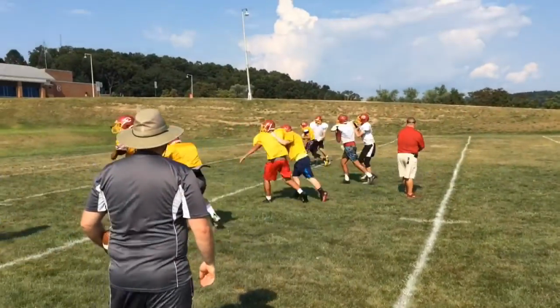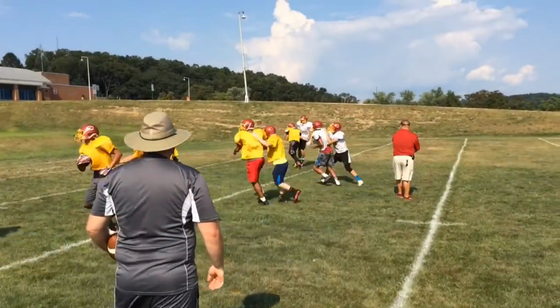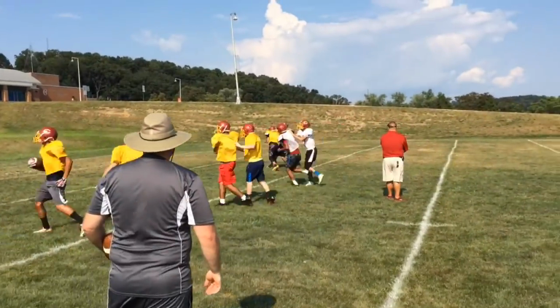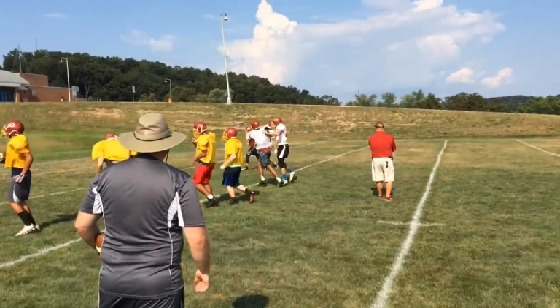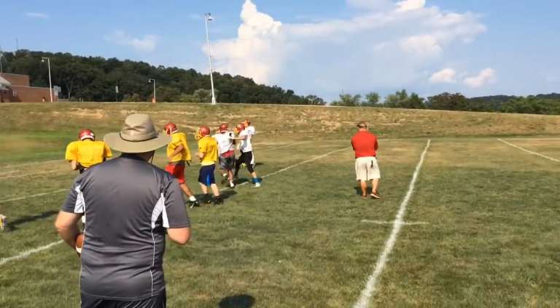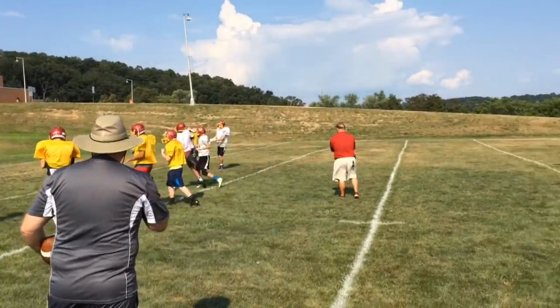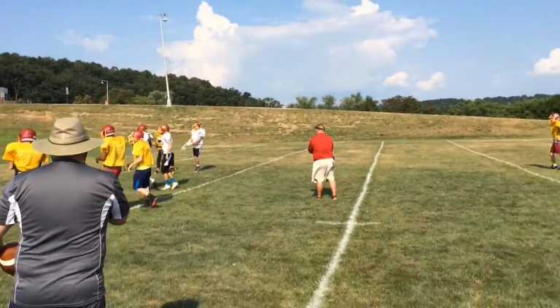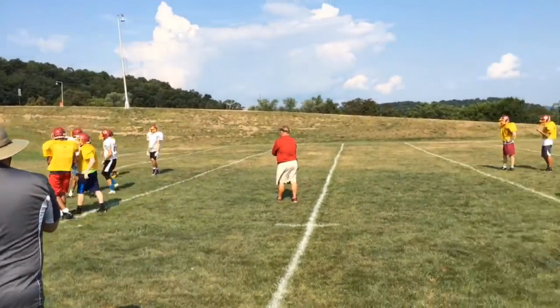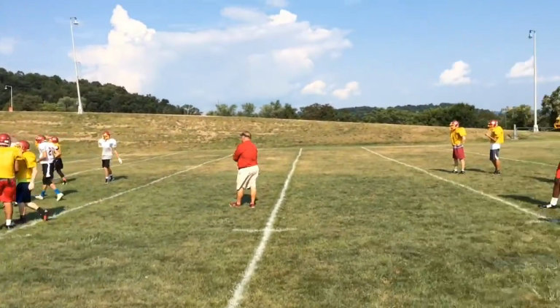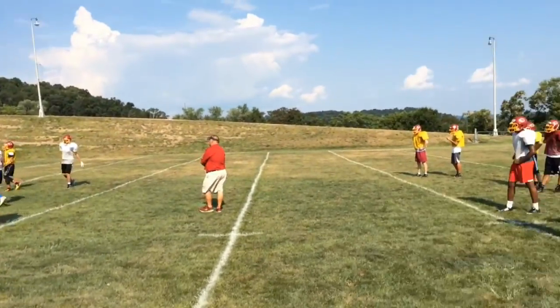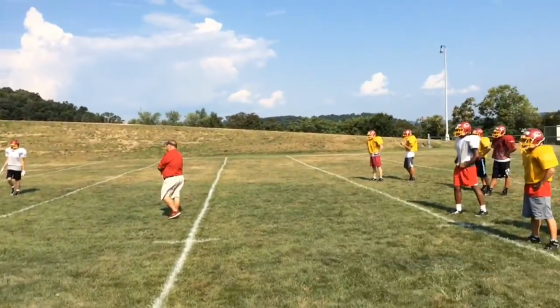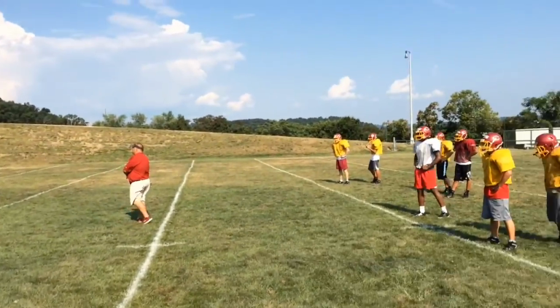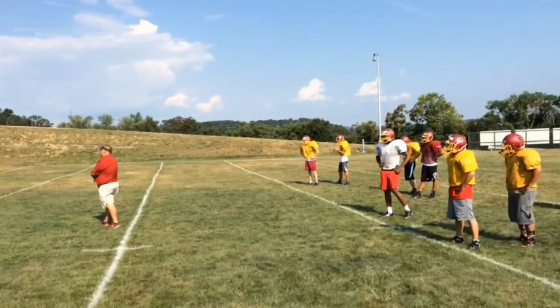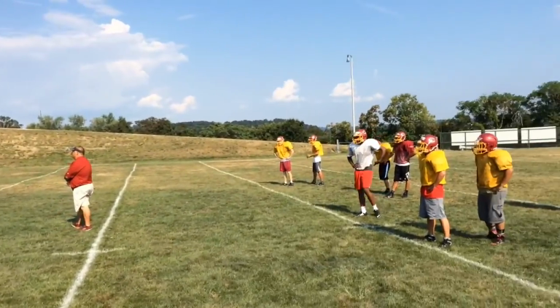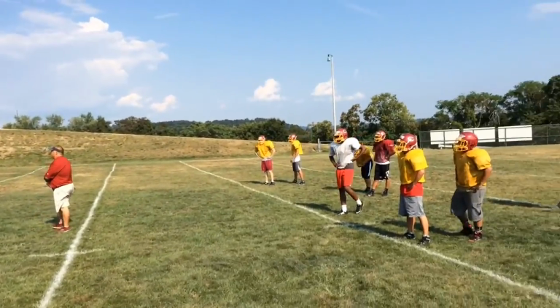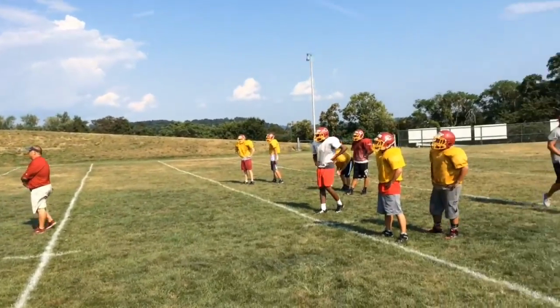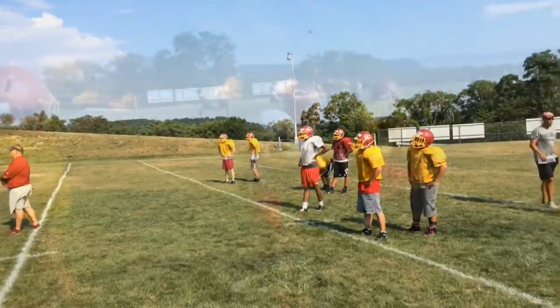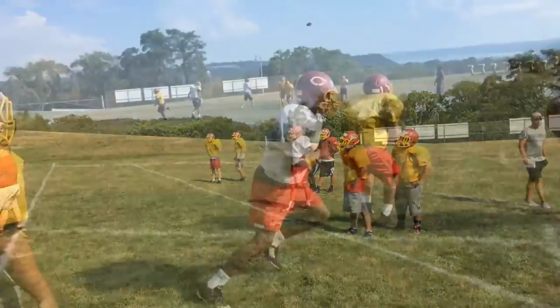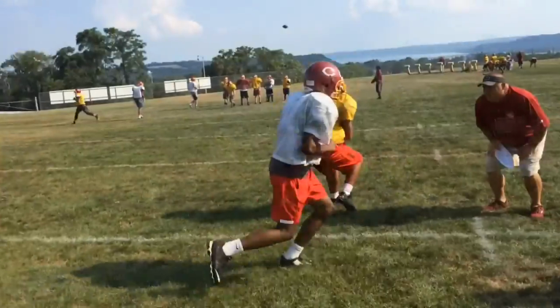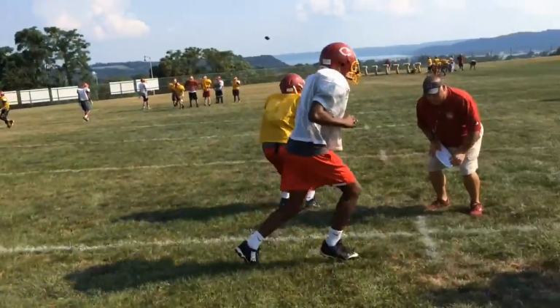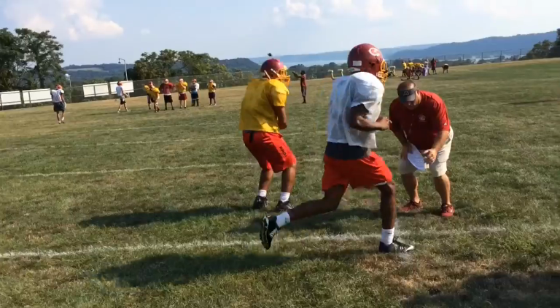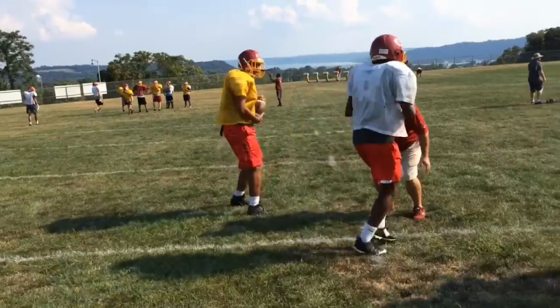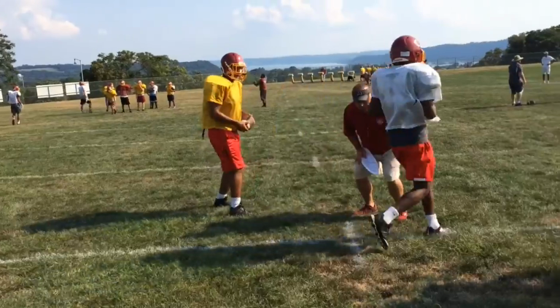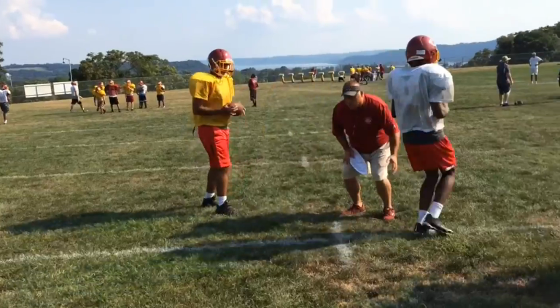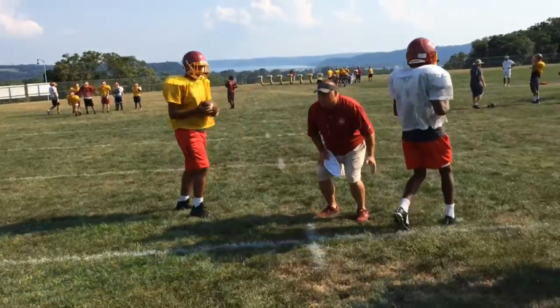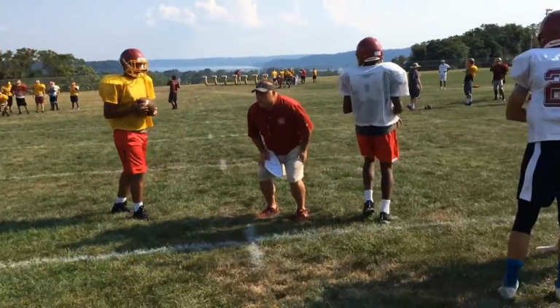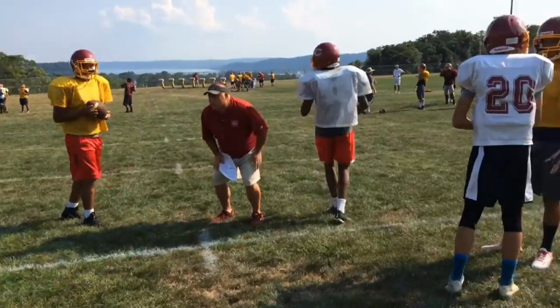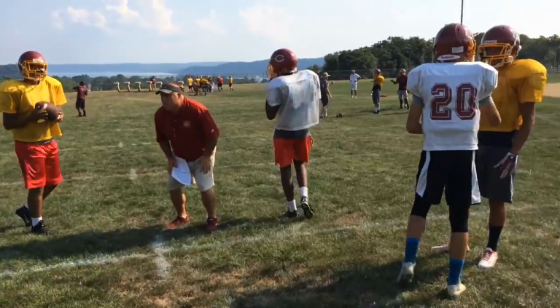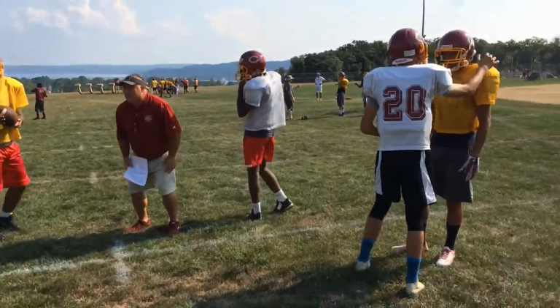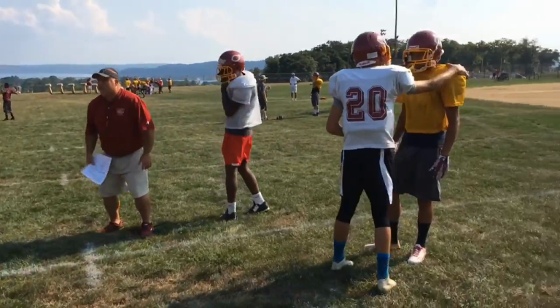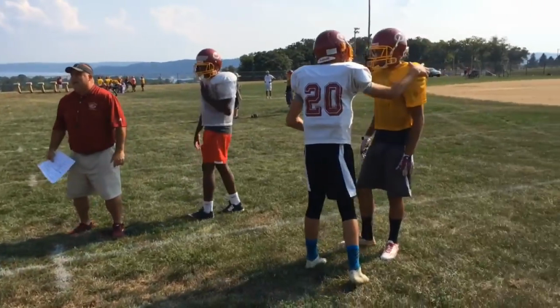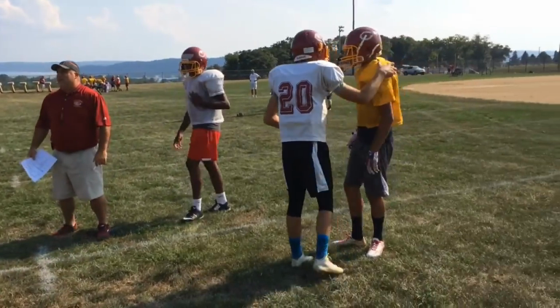All right, turn her out! Go up ahead! Right off my shoulder, 45 degree angle.